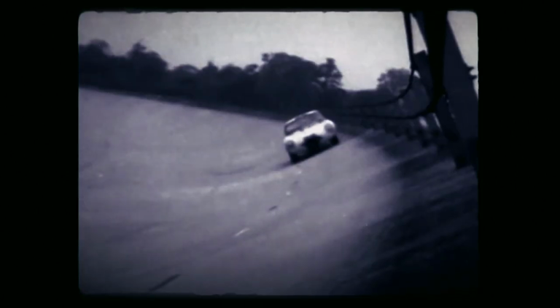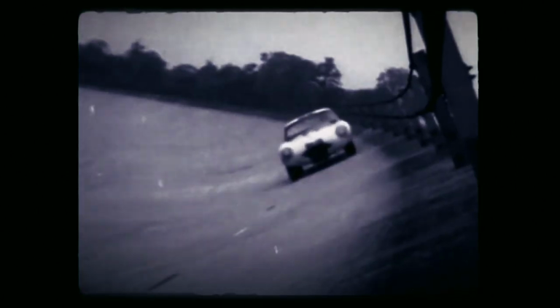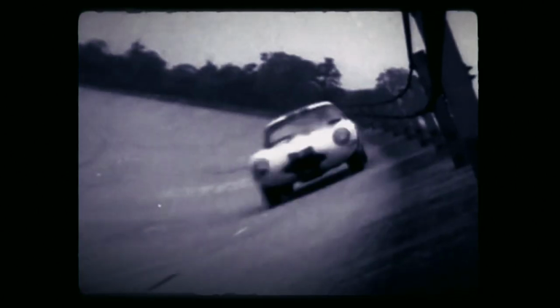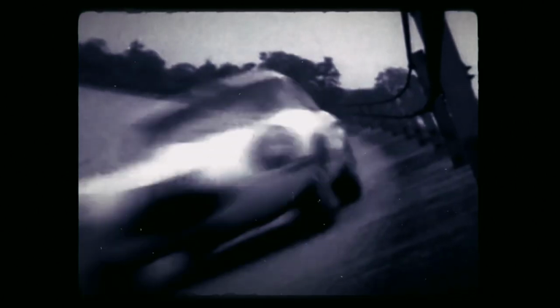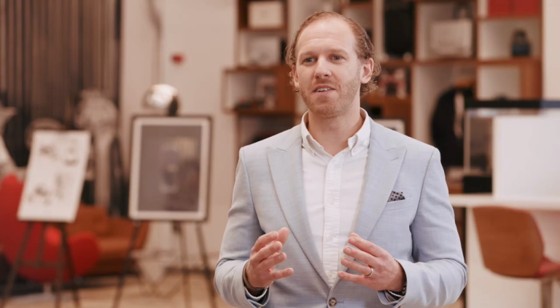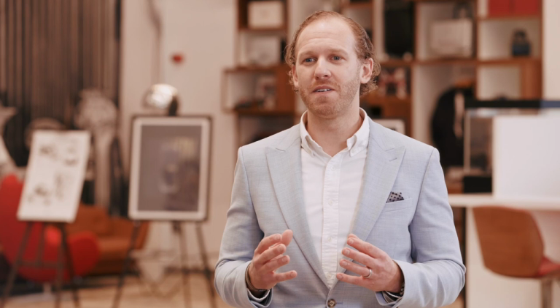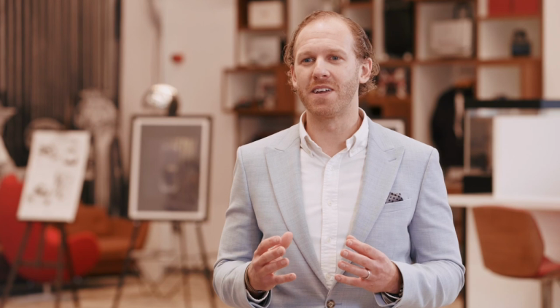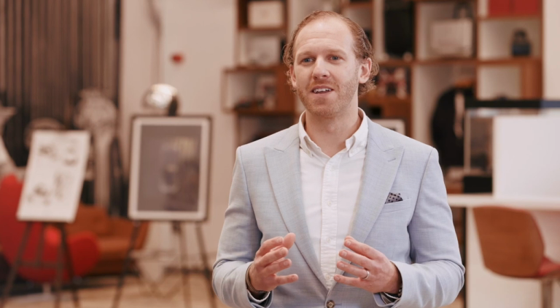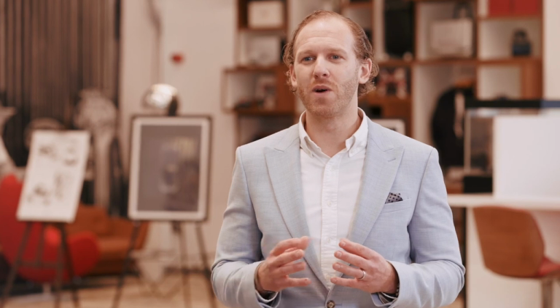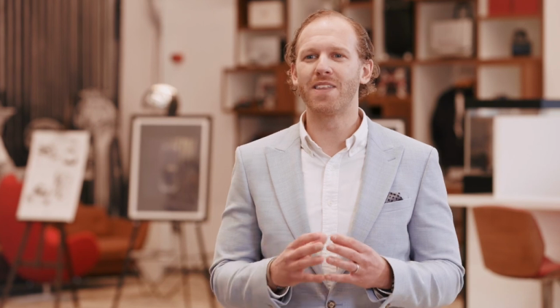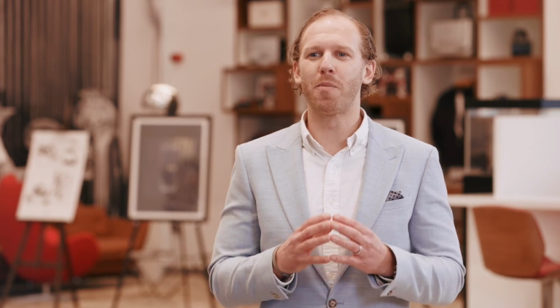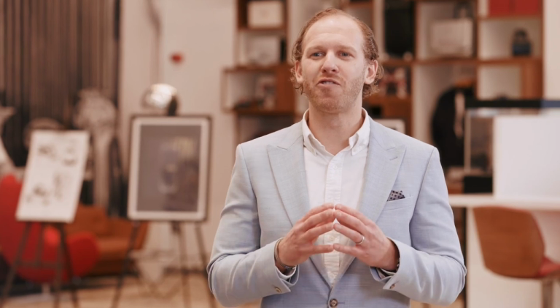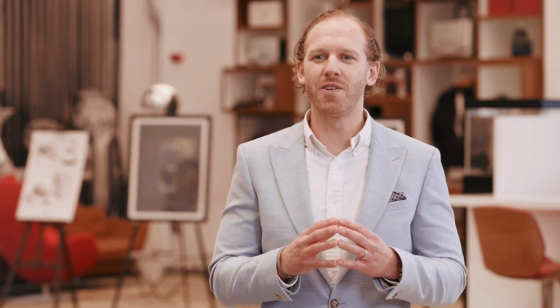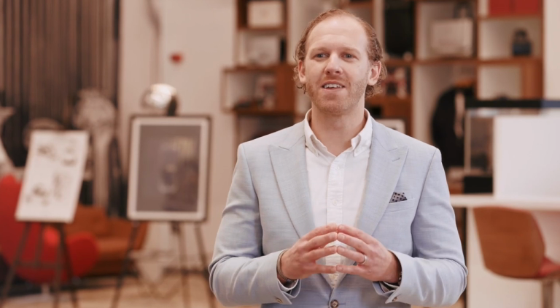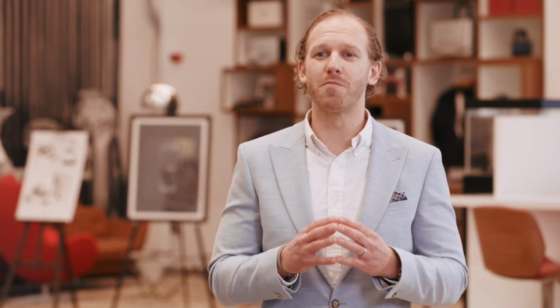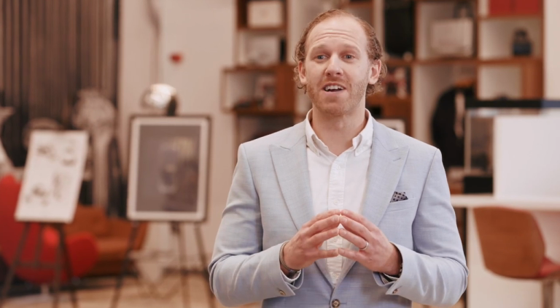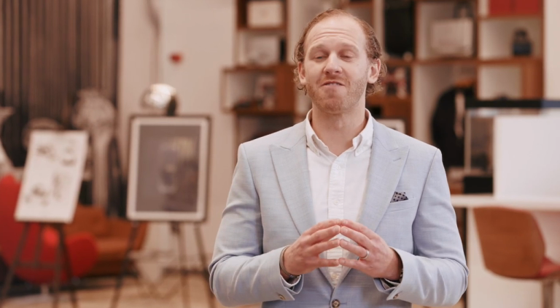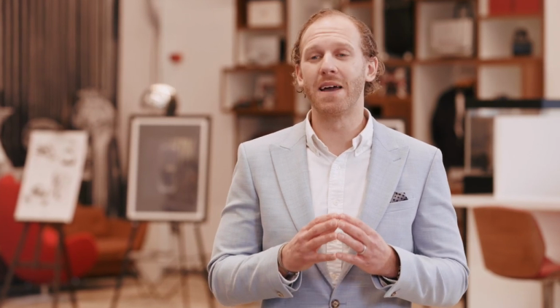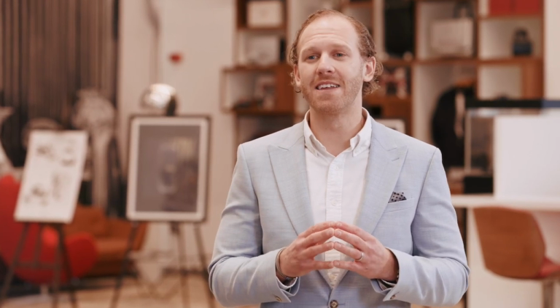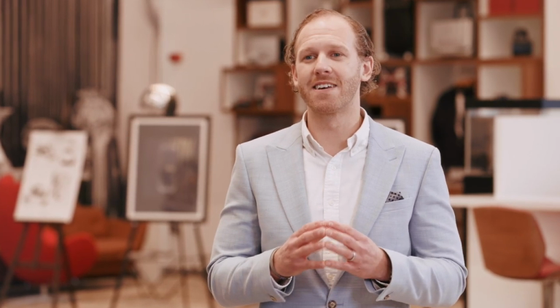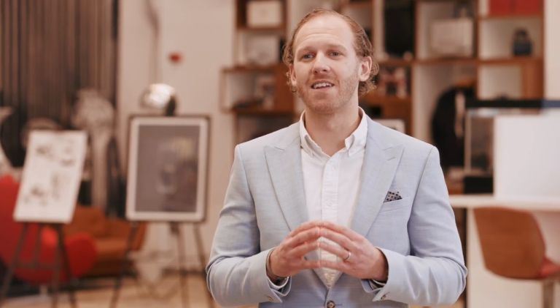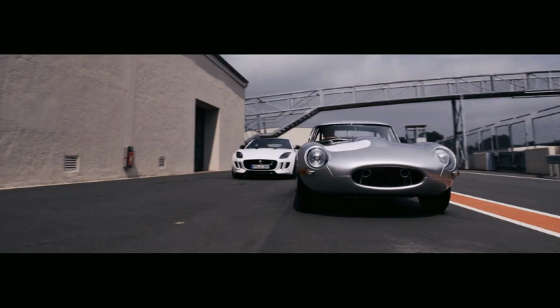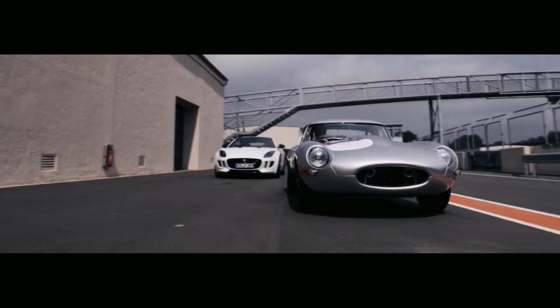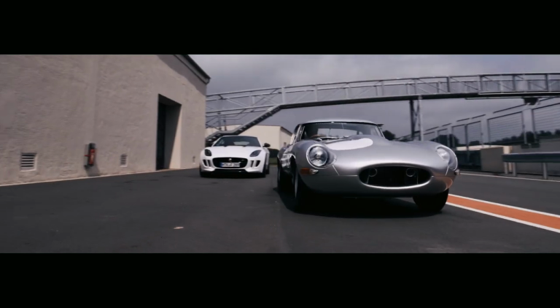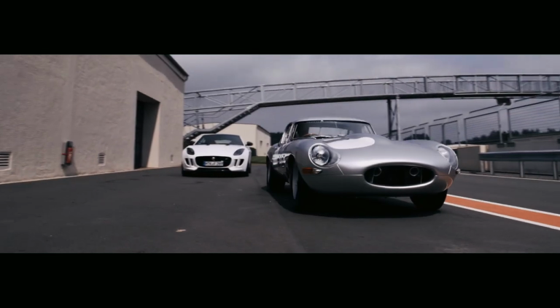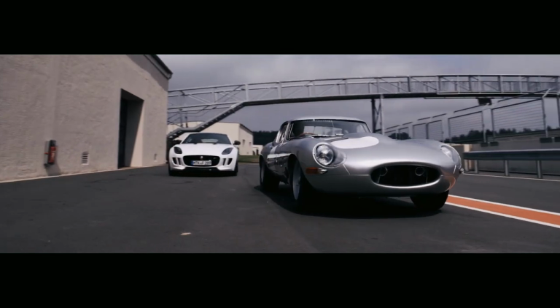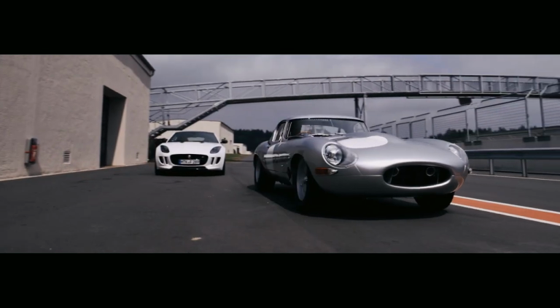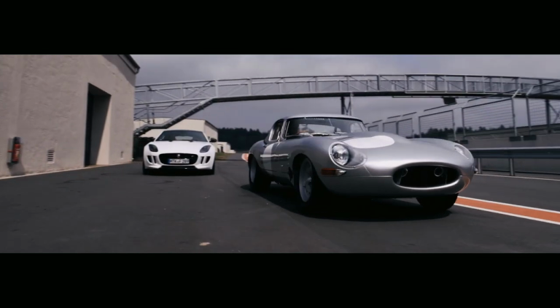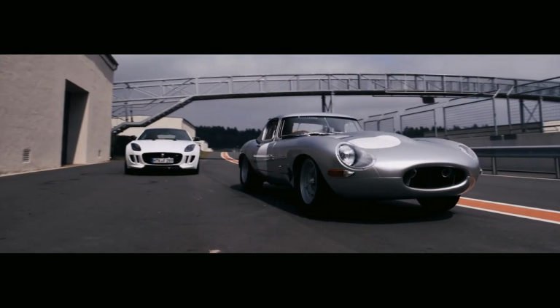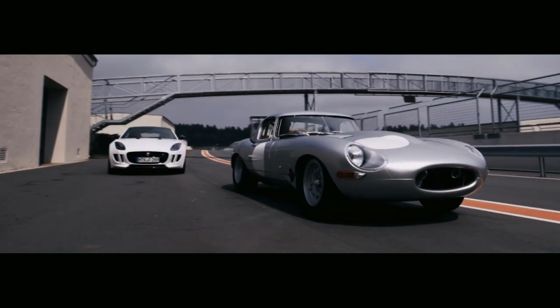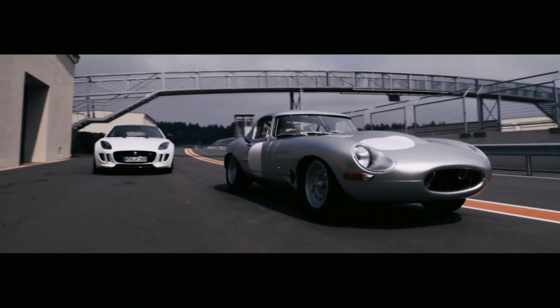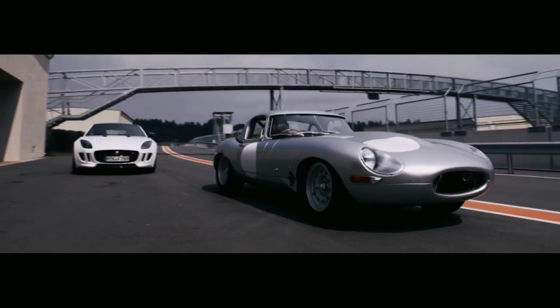So in 2015, we had the opportunity to bring the remaining six lightweight E-Types to life using the original chassis numbers.